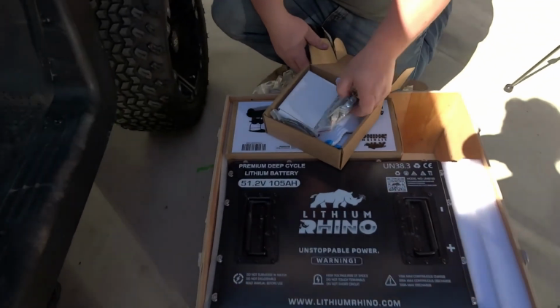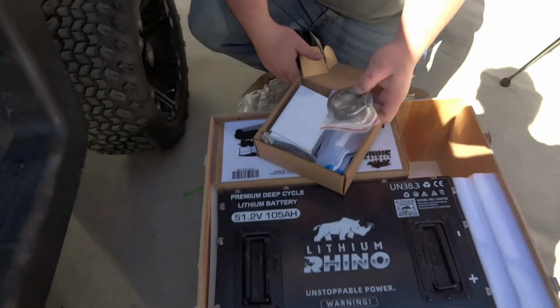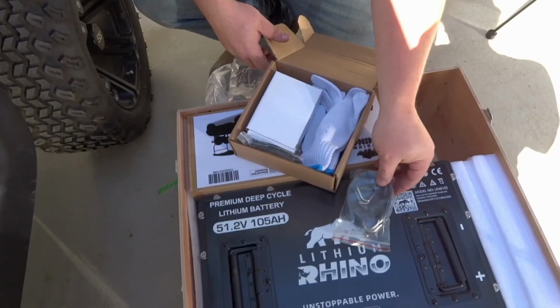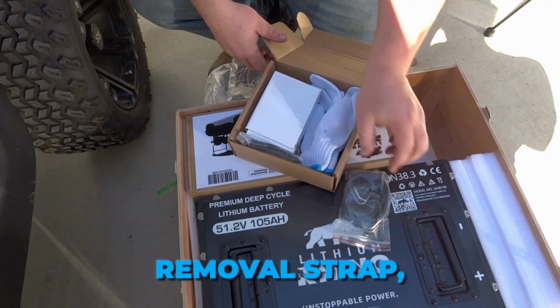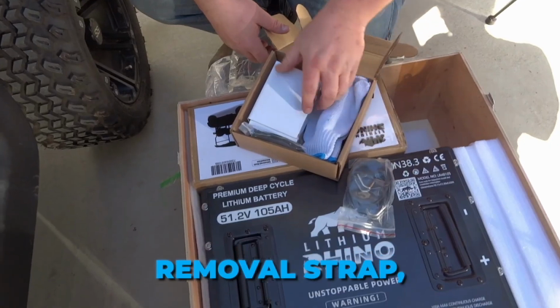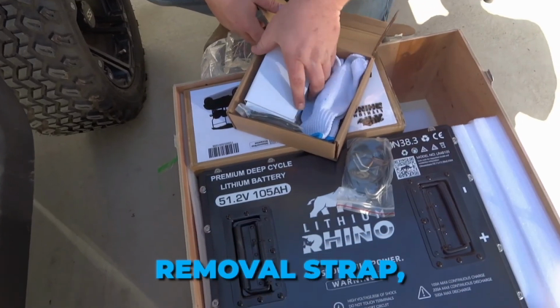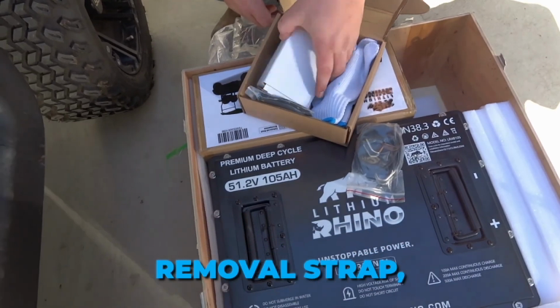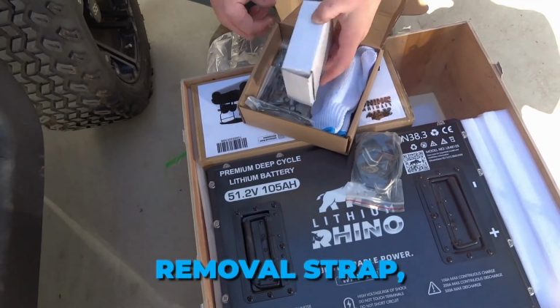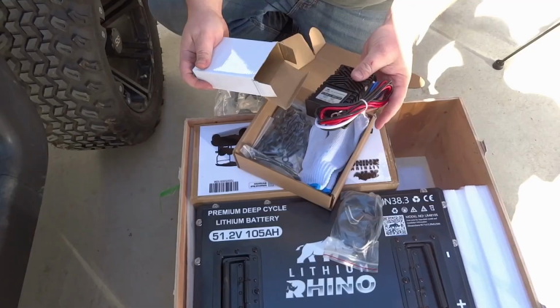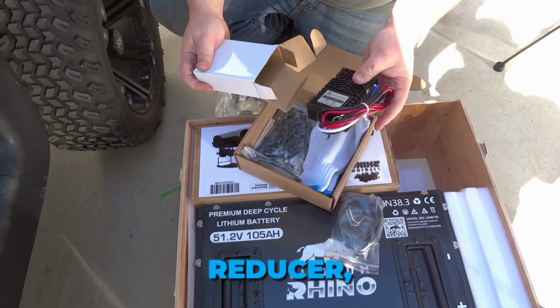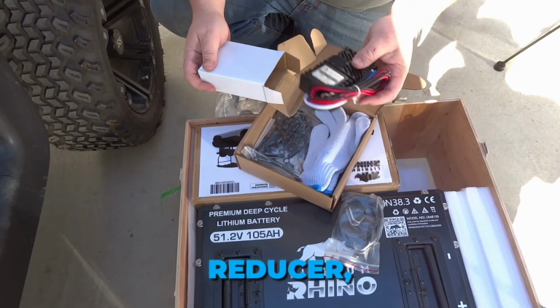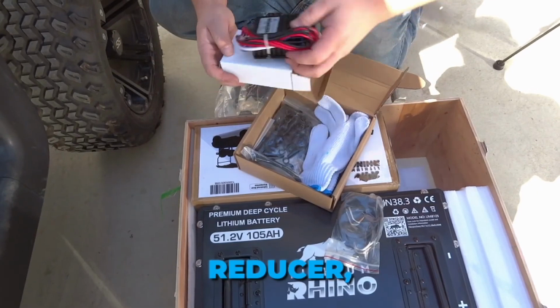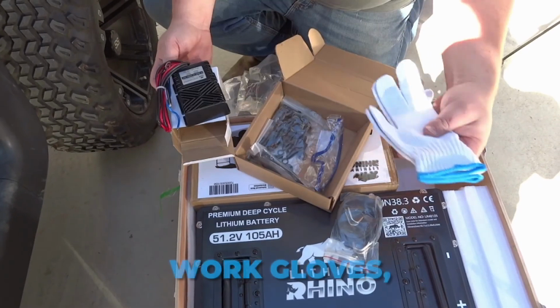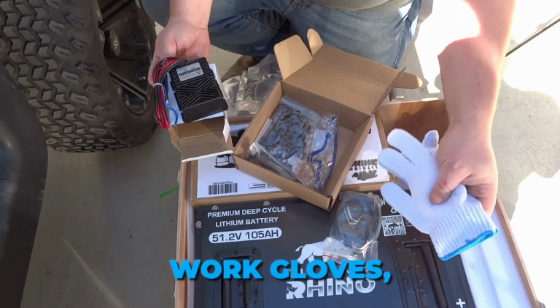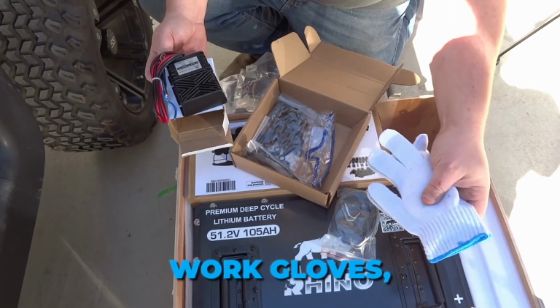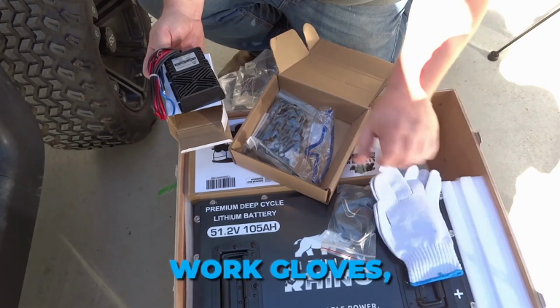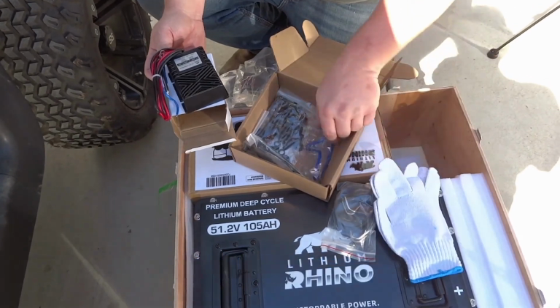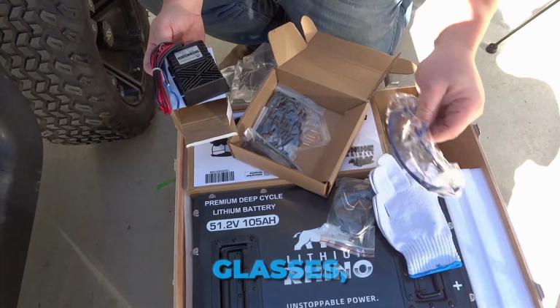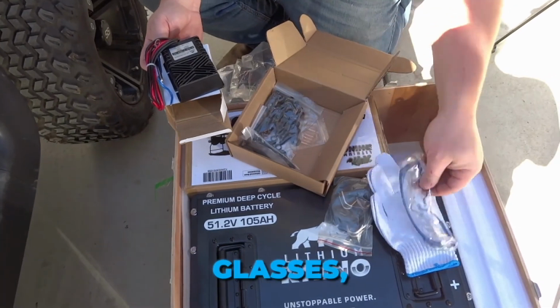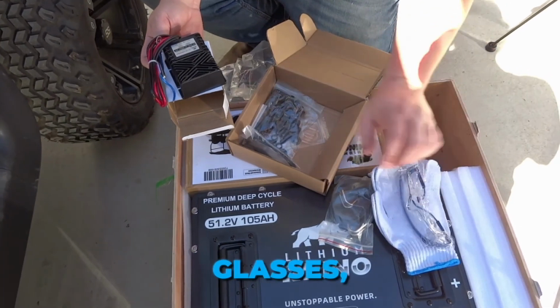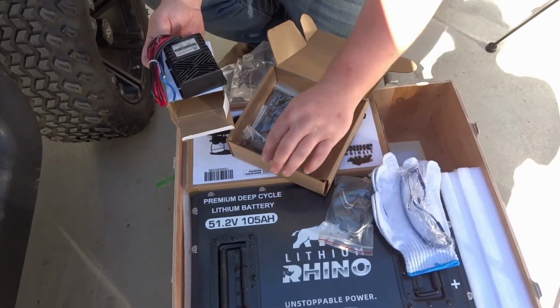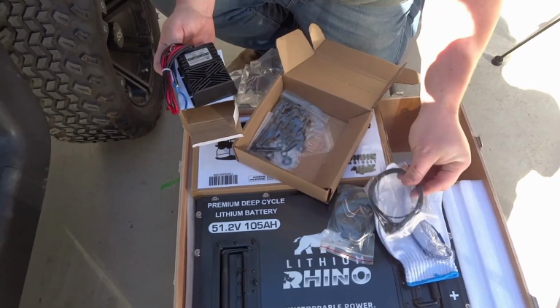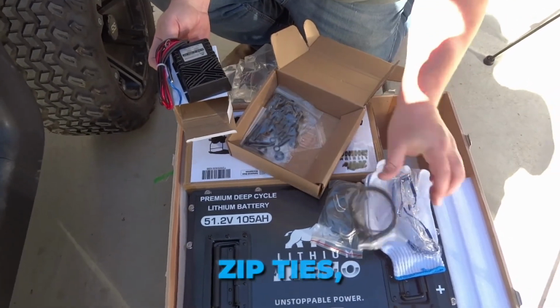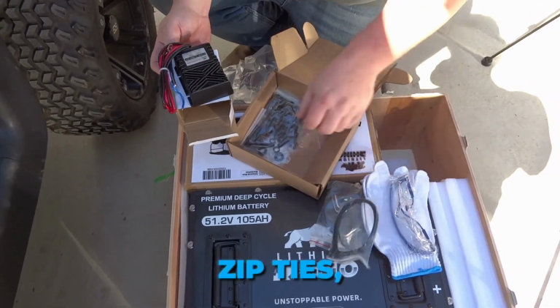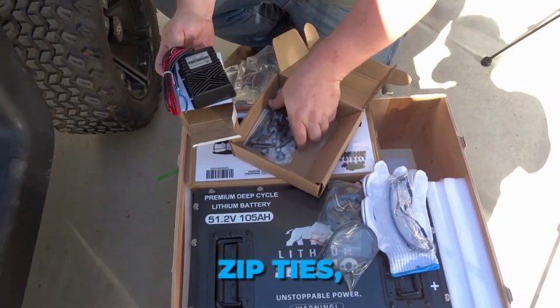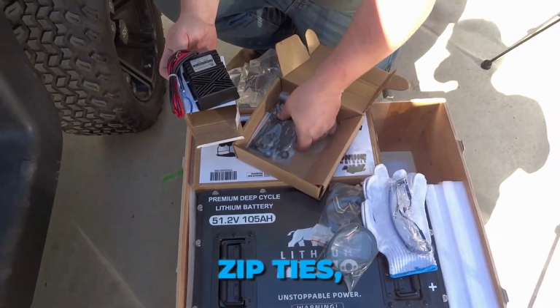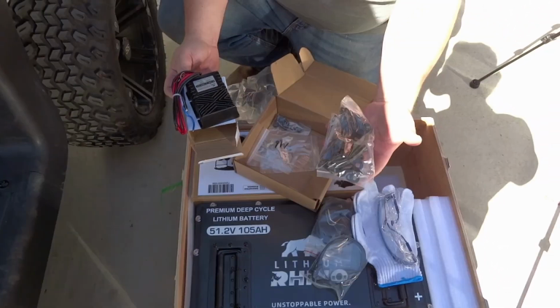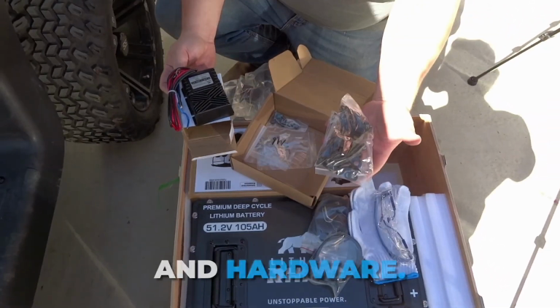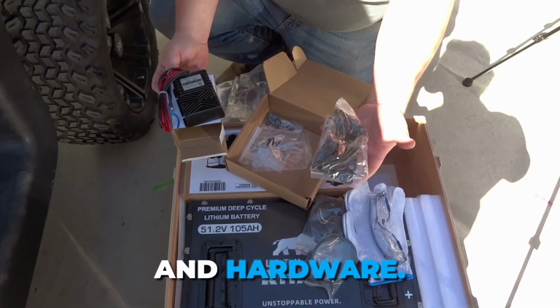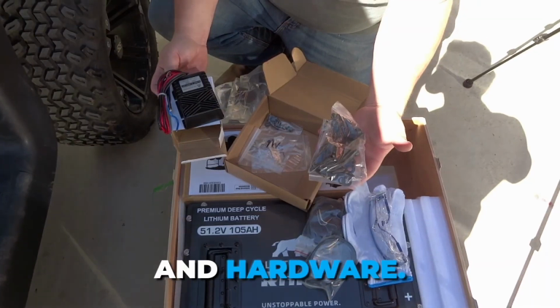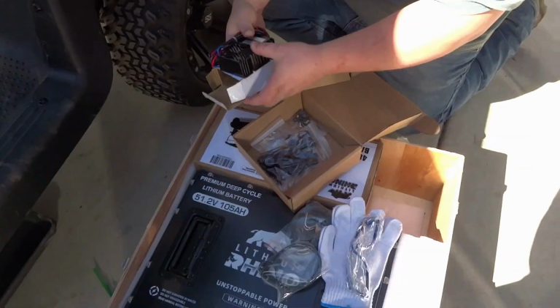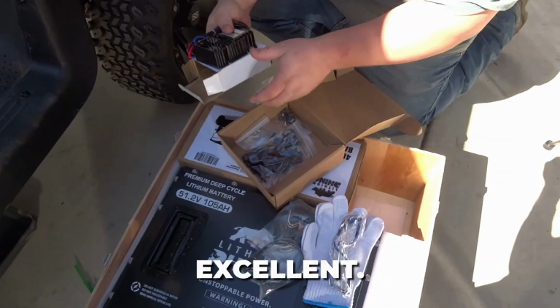The removal strap, reducer, work gloves, glasses, zip ties, and hardware. Excellent.